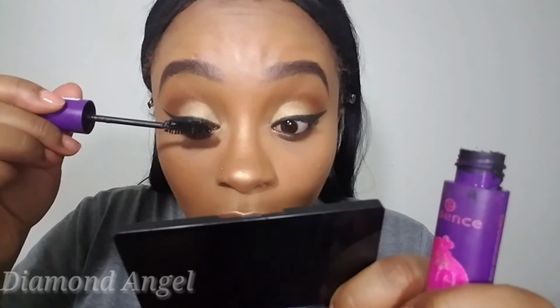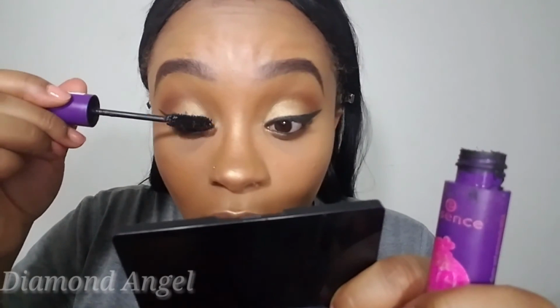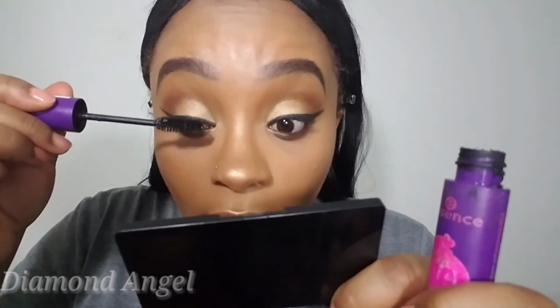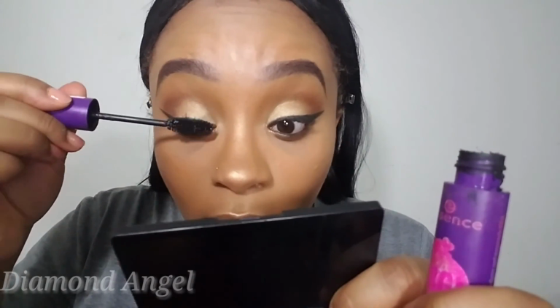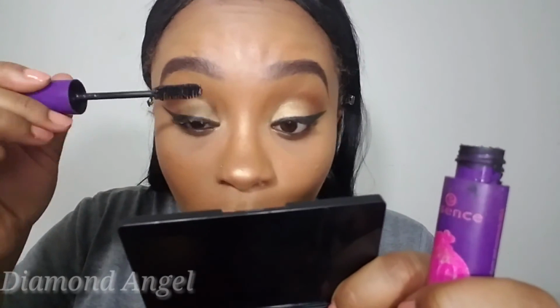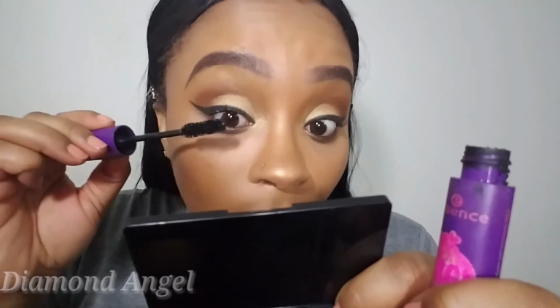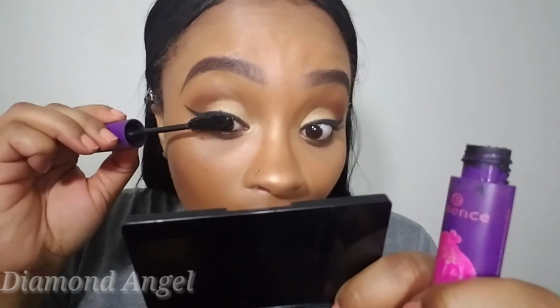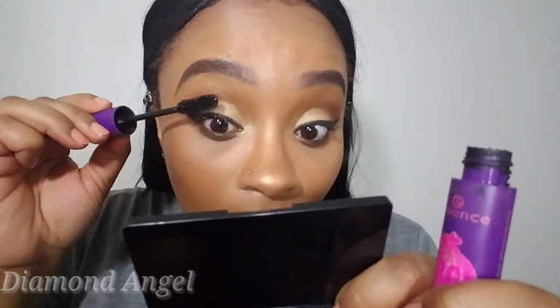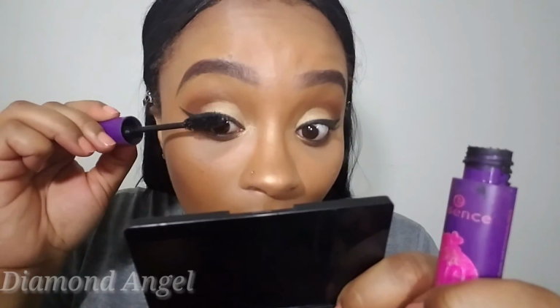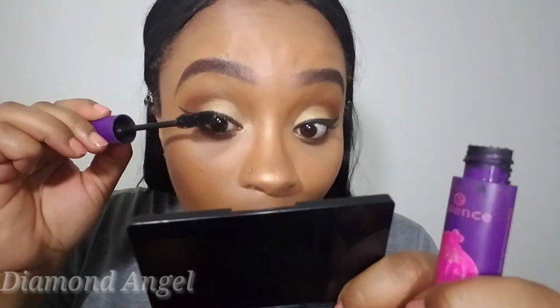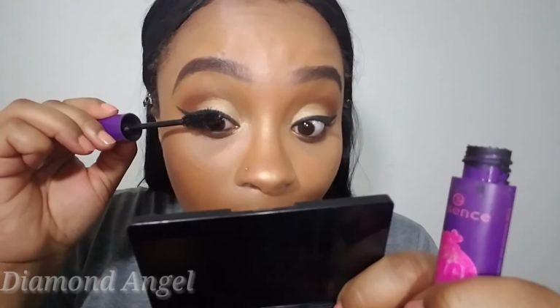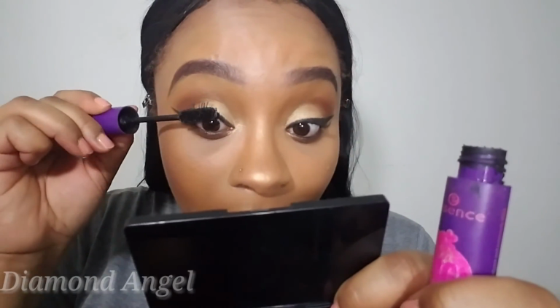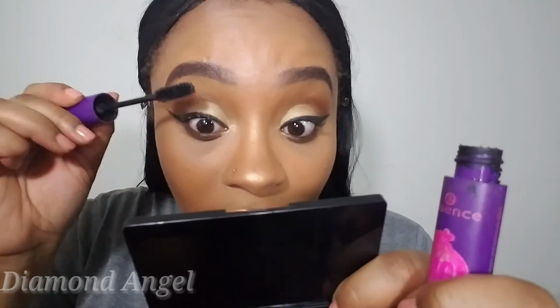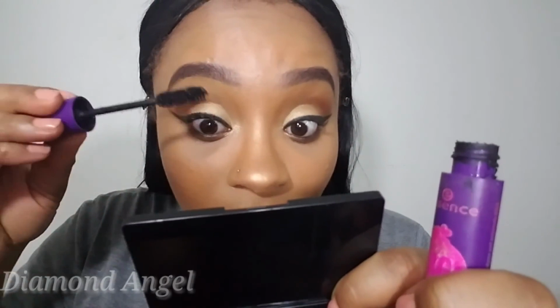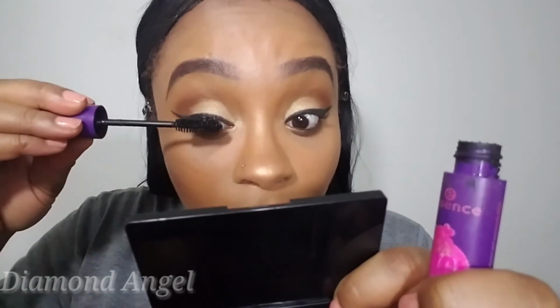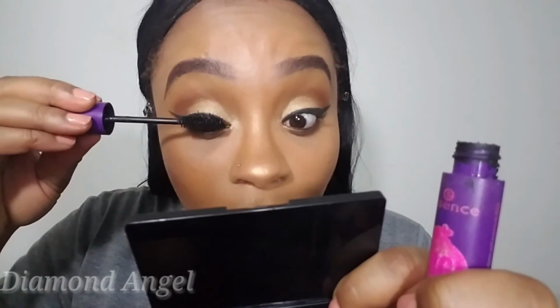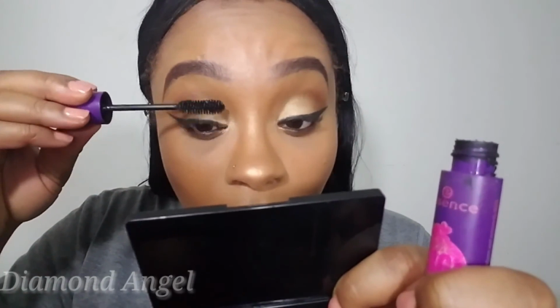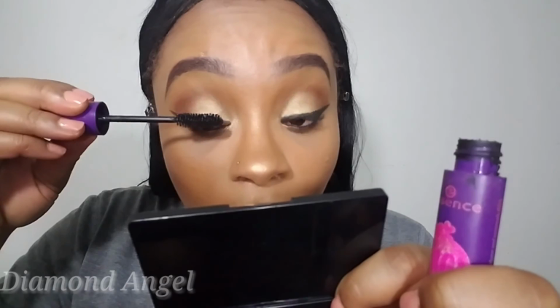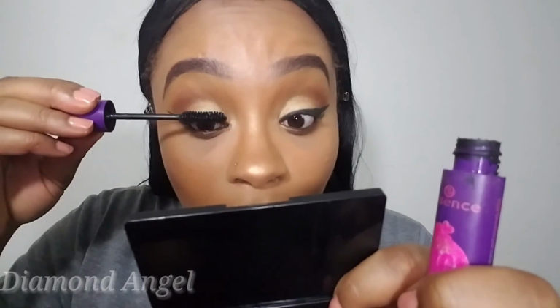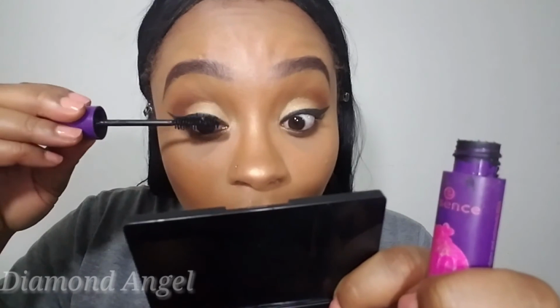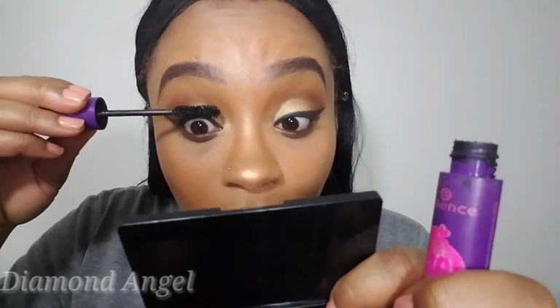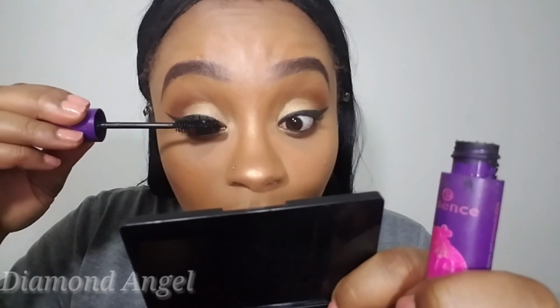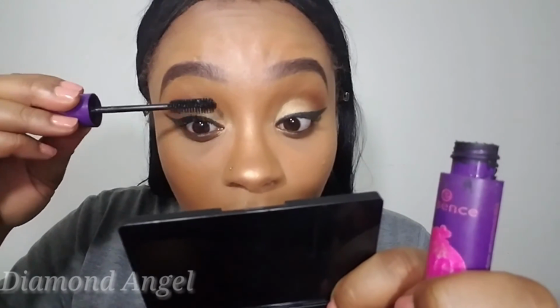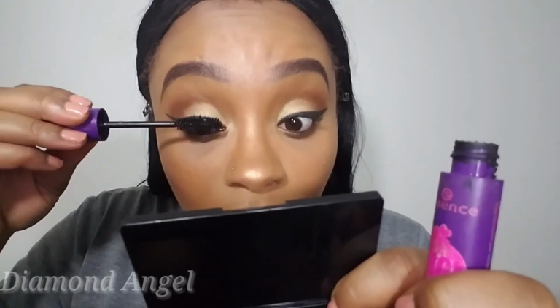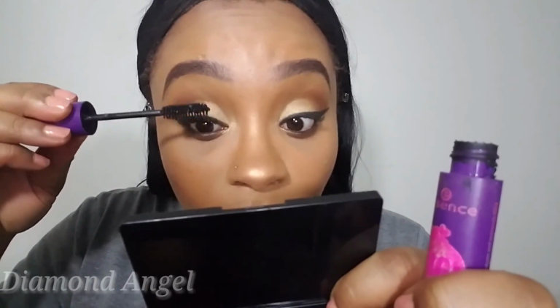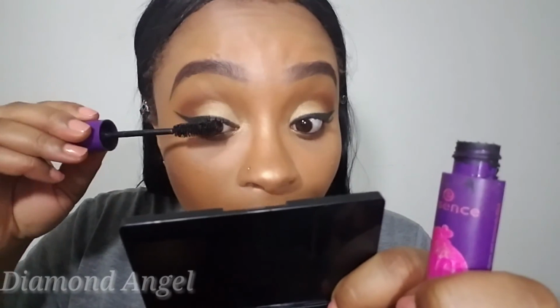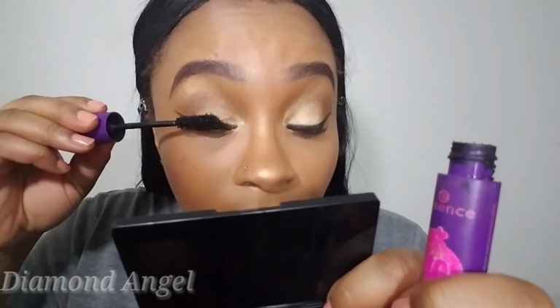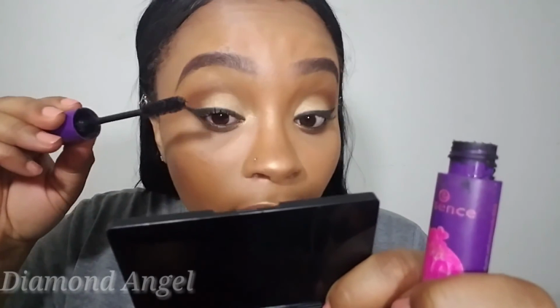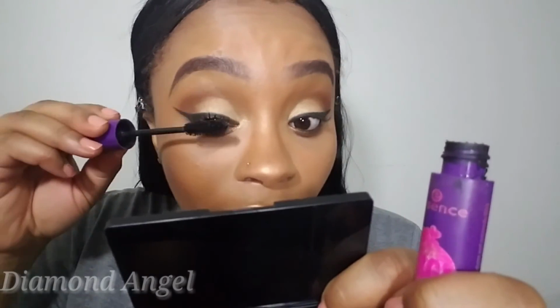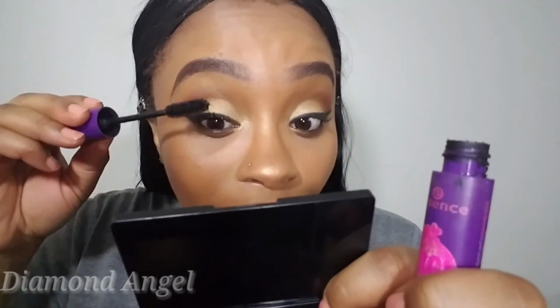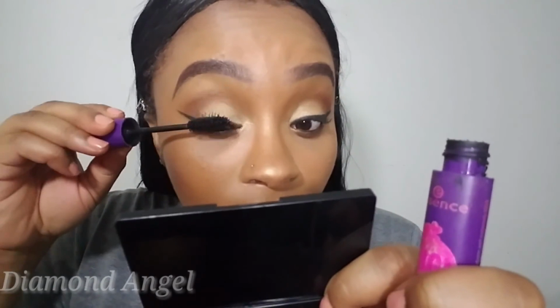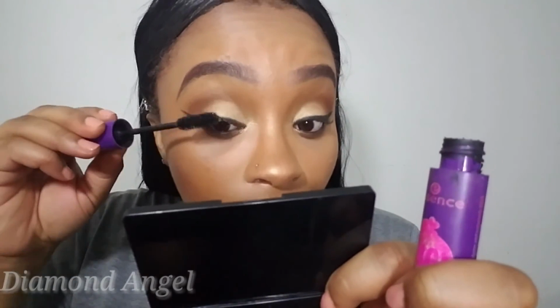Now I'm prepping my lashes — going ahead and applying mascara and full falsies.